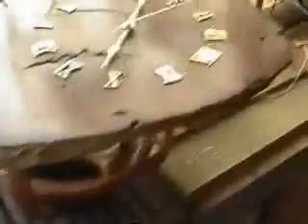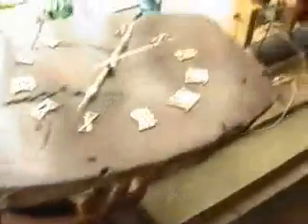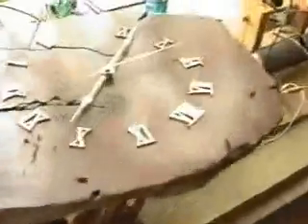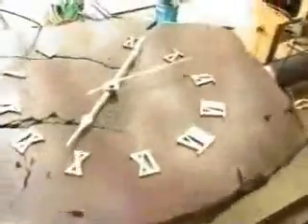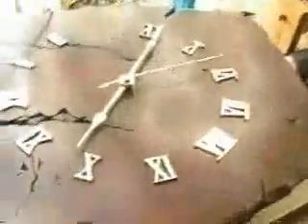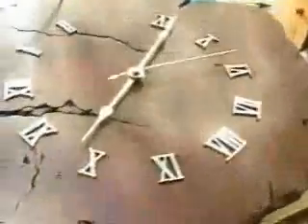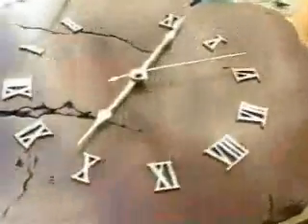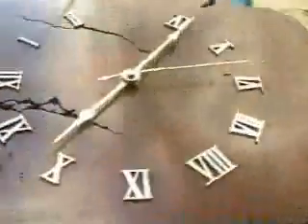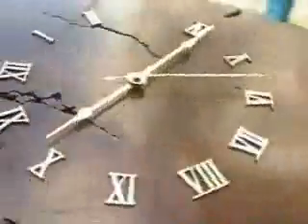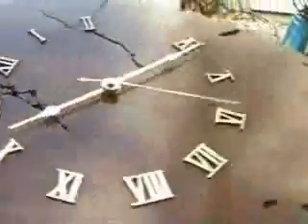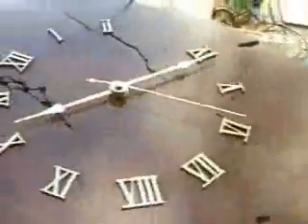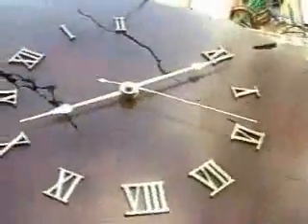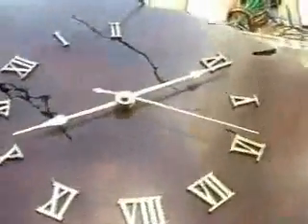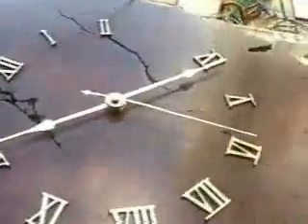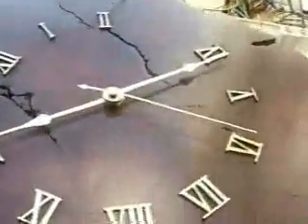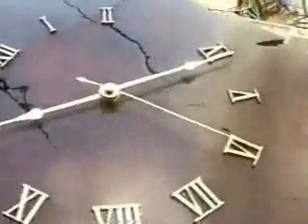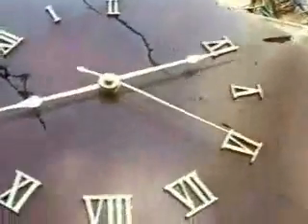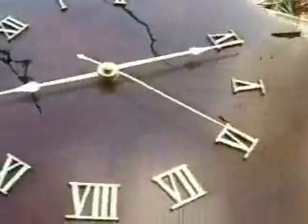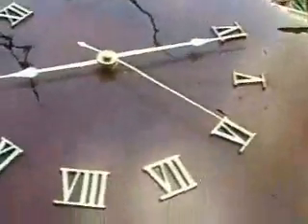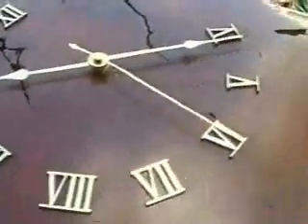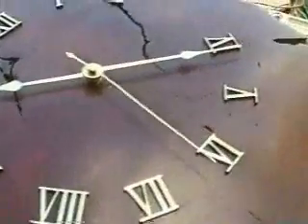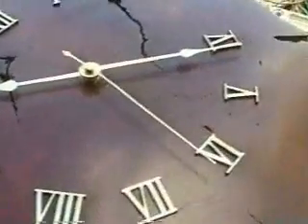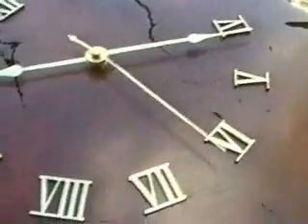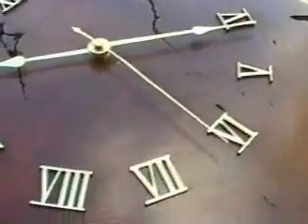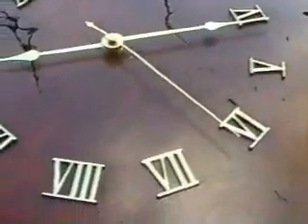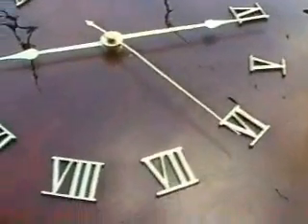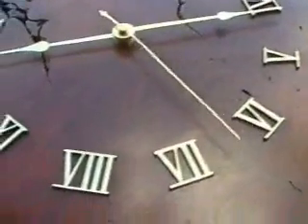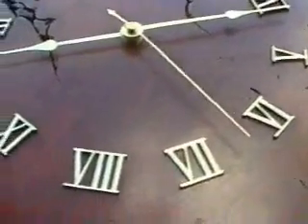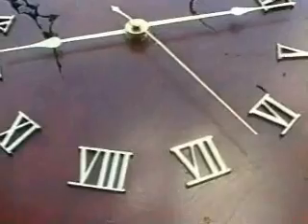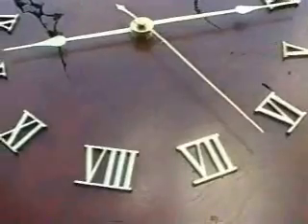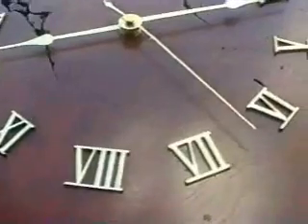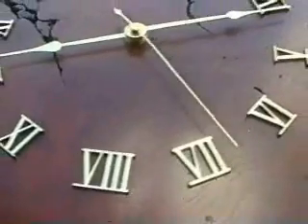So there it is — a bit of mechanical motion from a crystal radio.